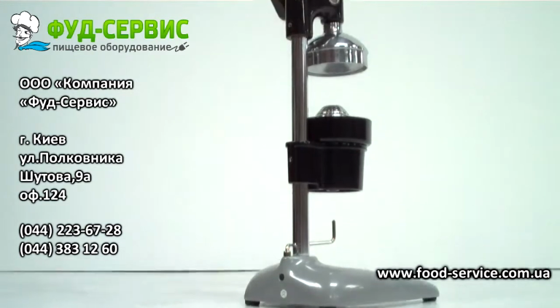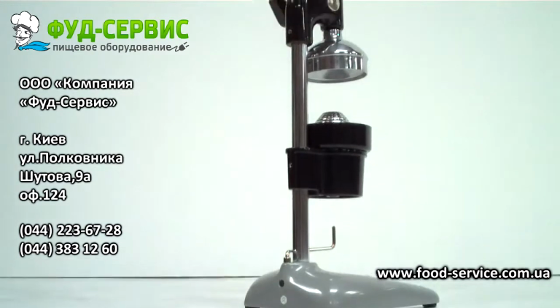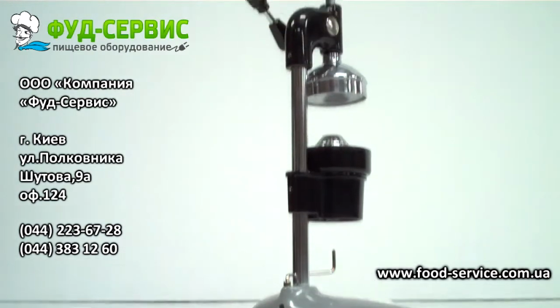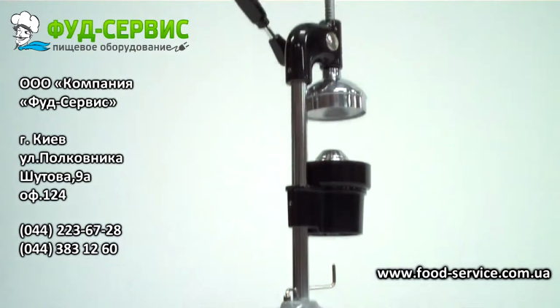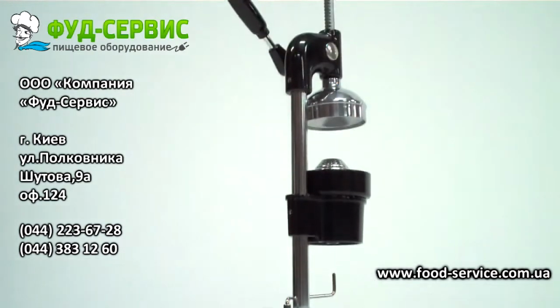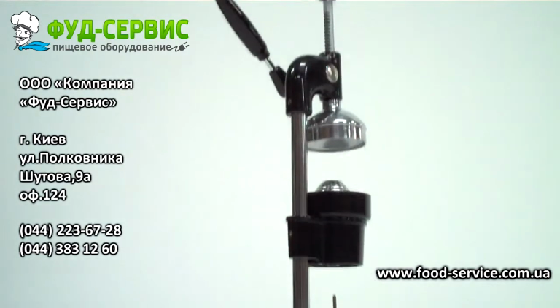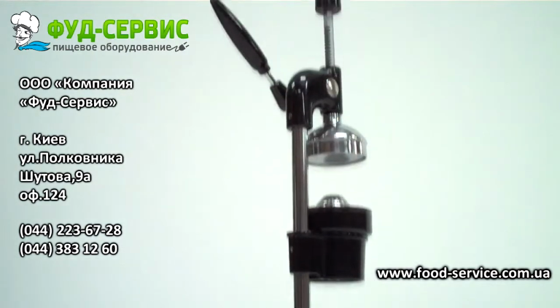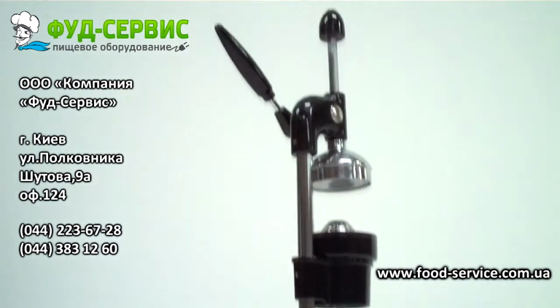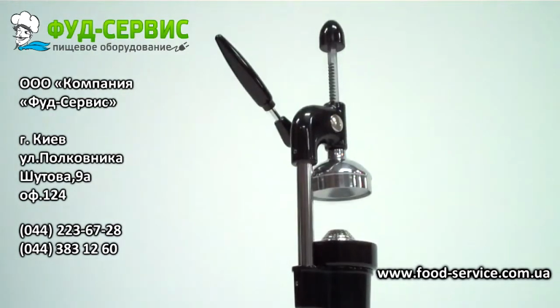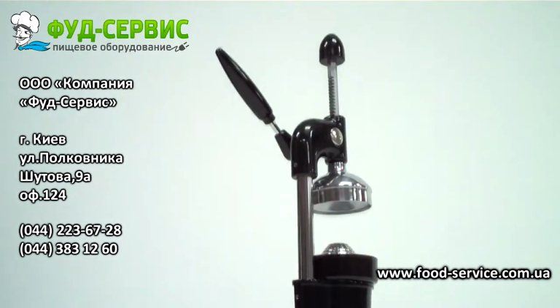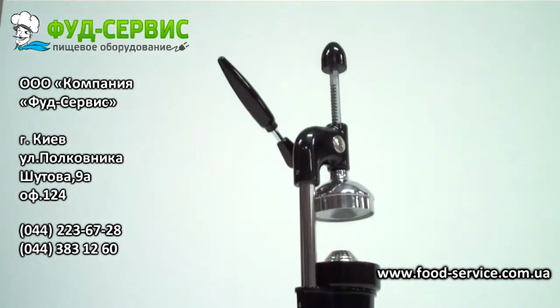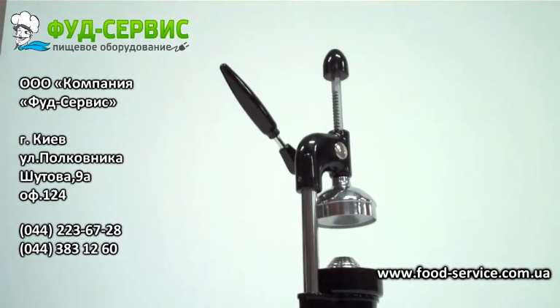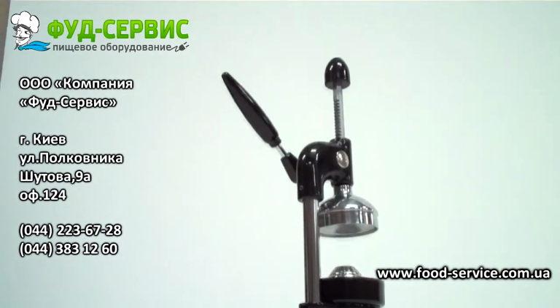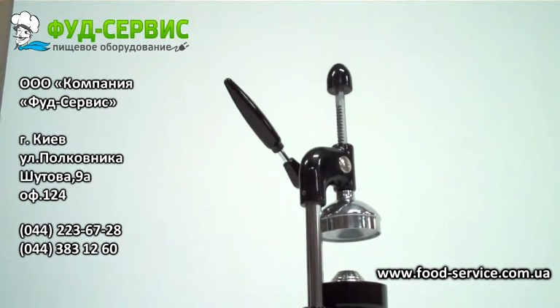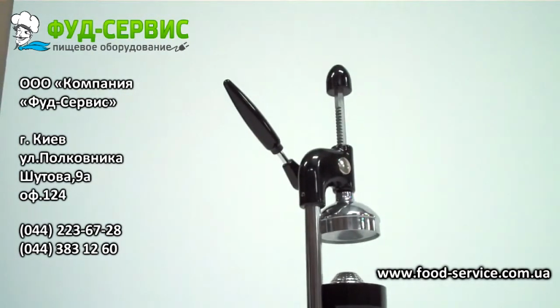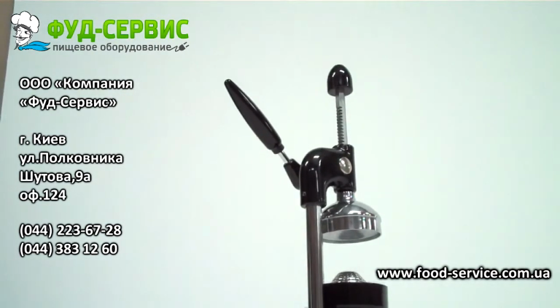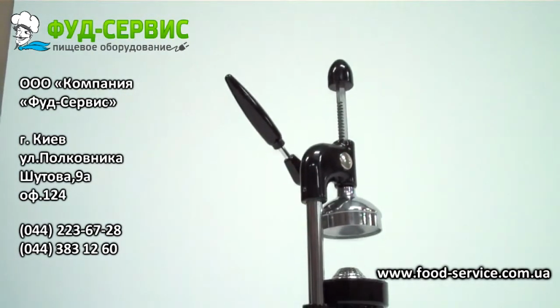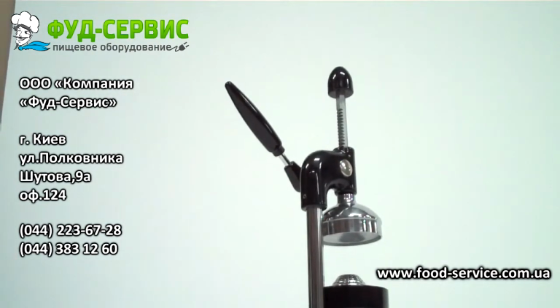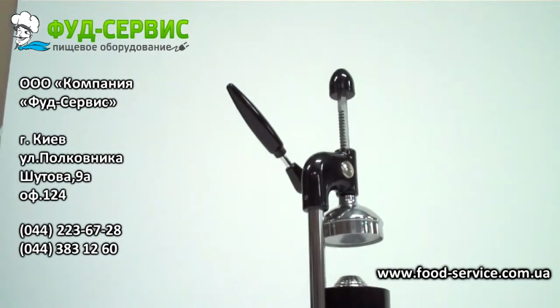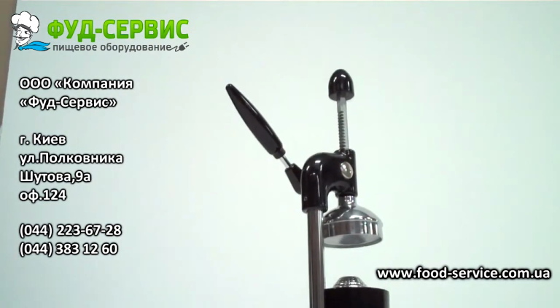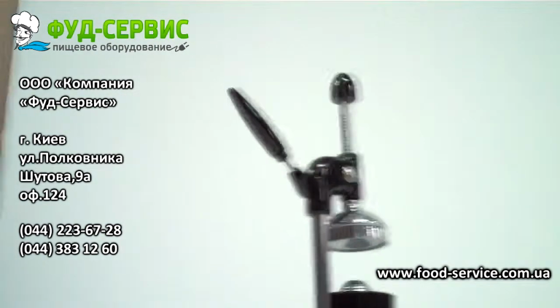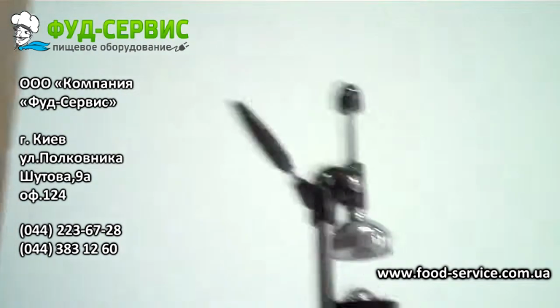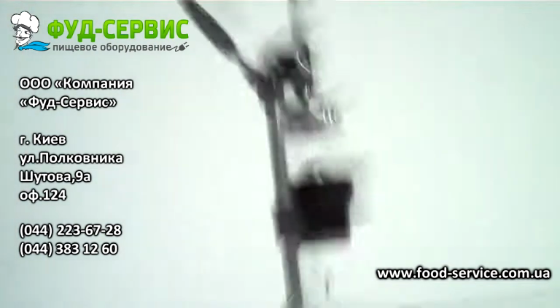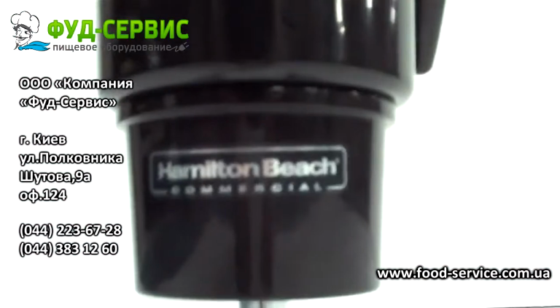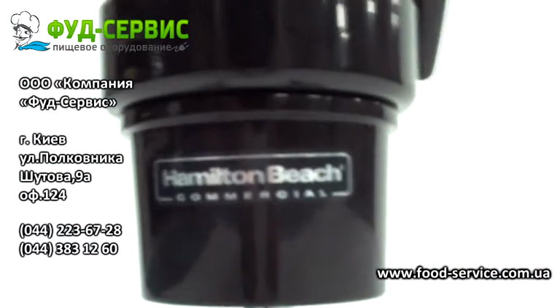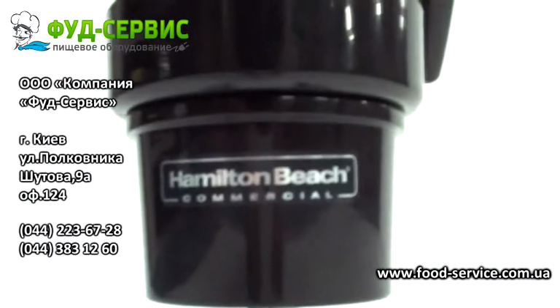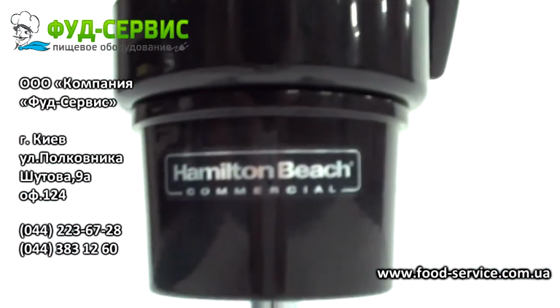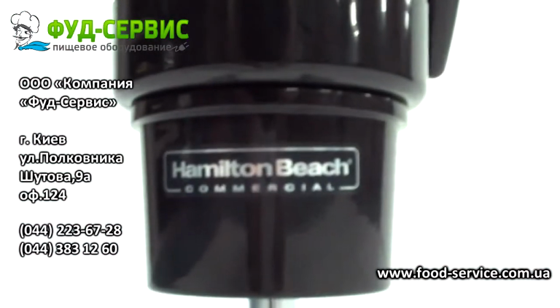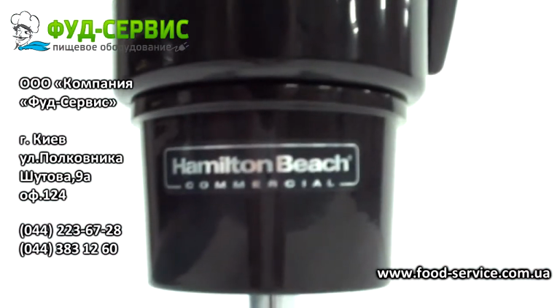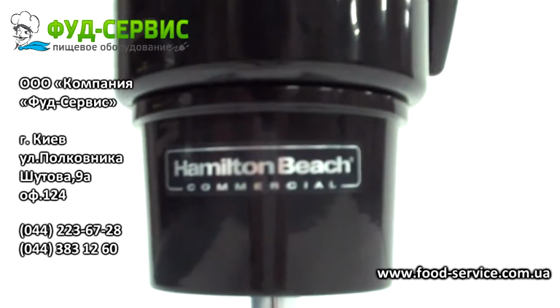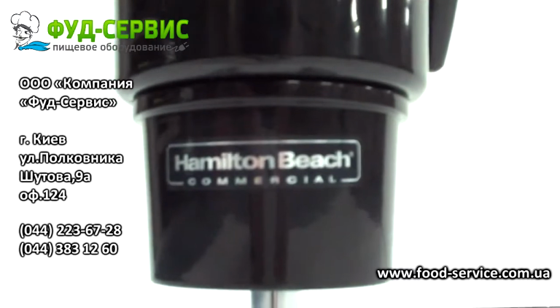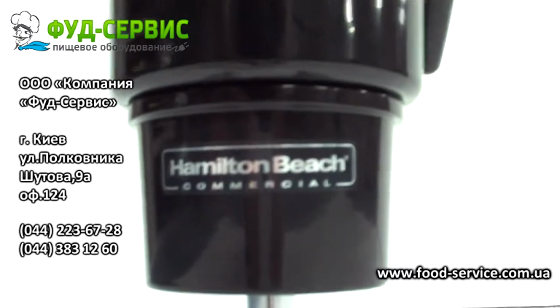The Manual Juice Extractor by Hamilton Beach is an excellent way to handle your juicing needs.